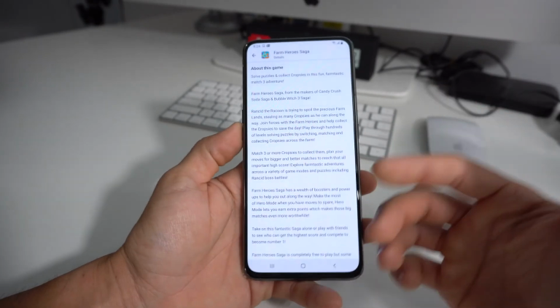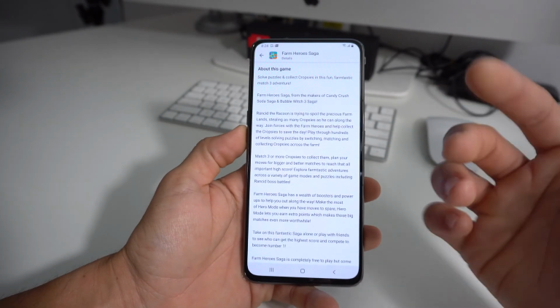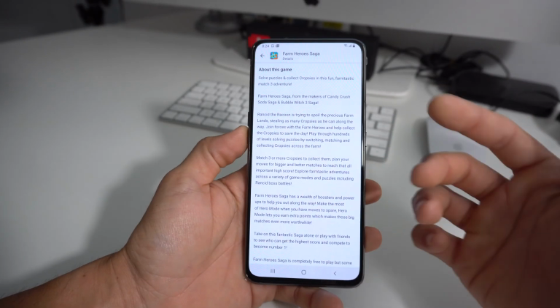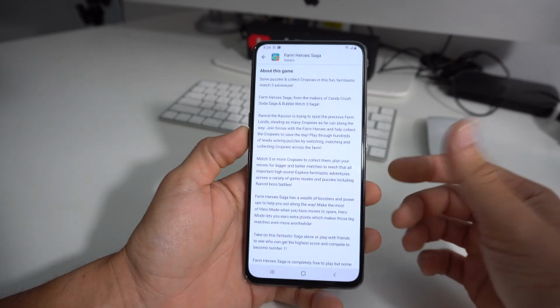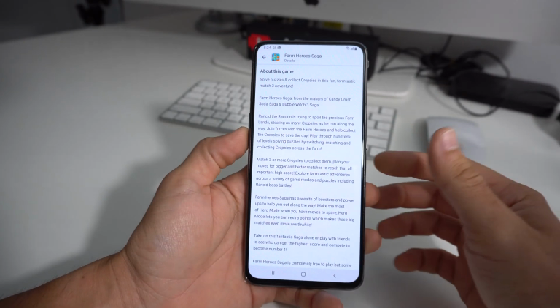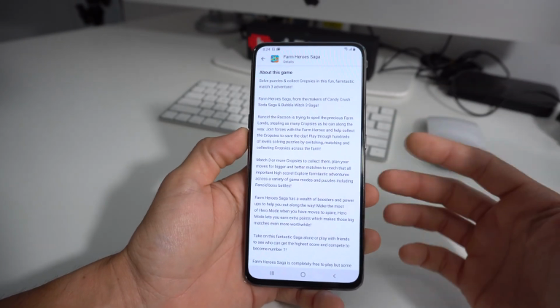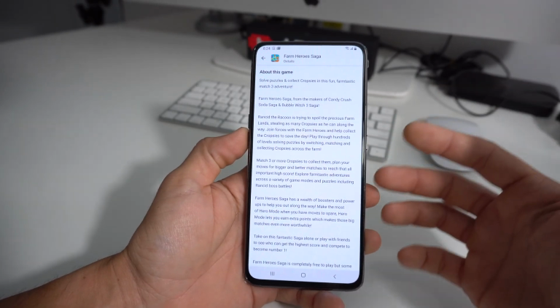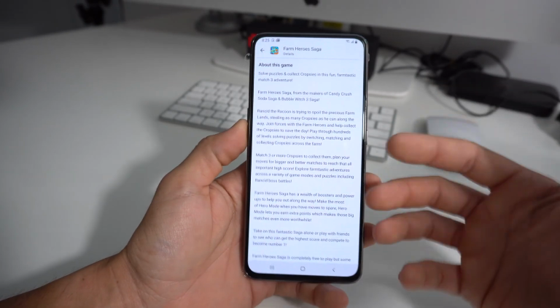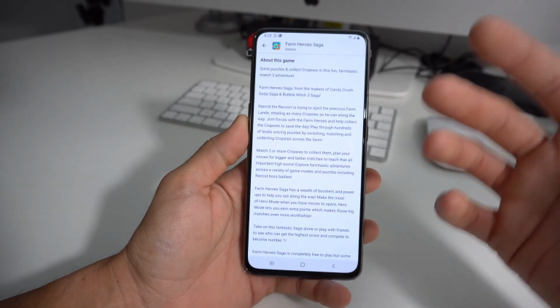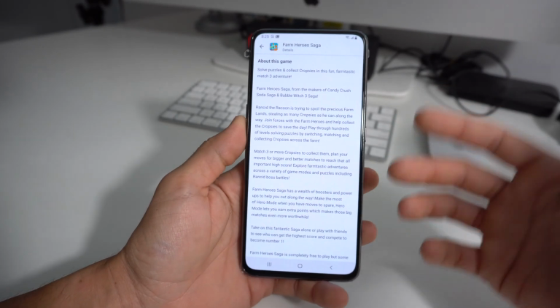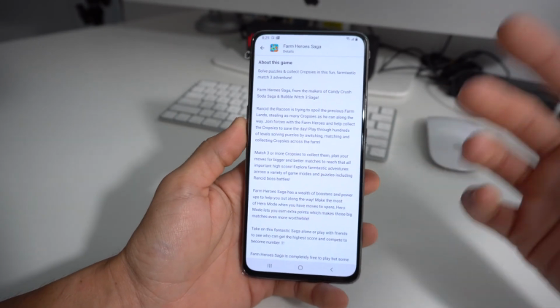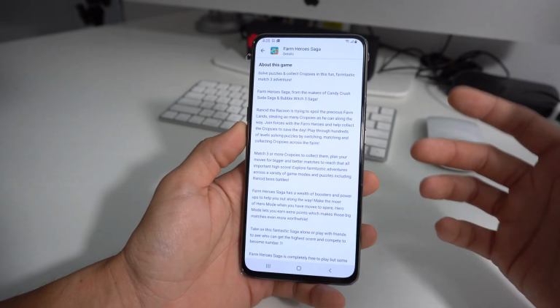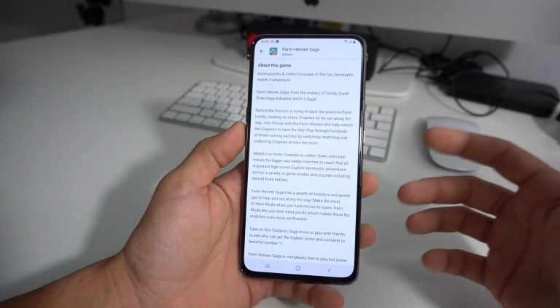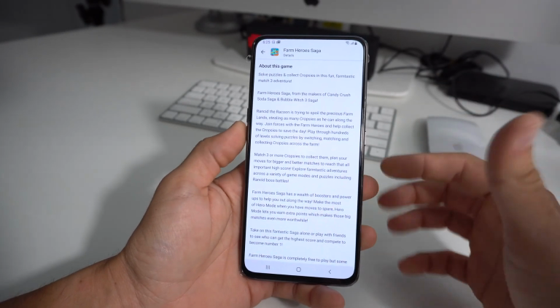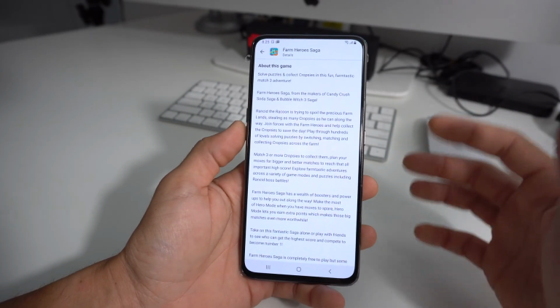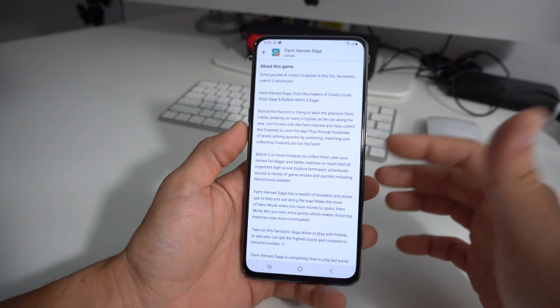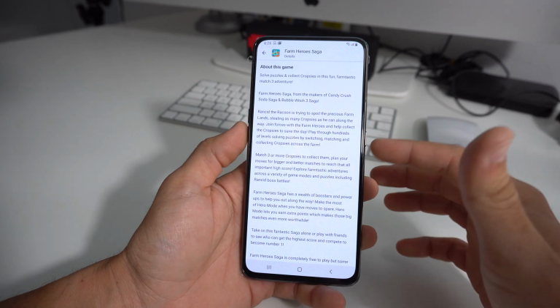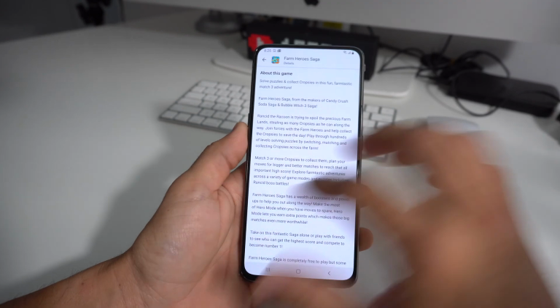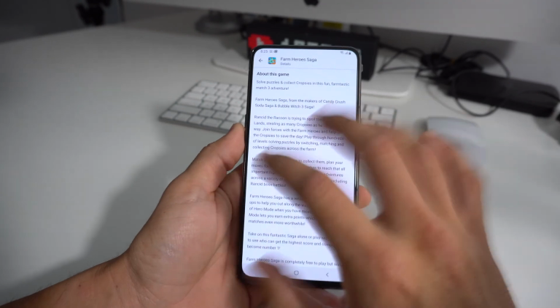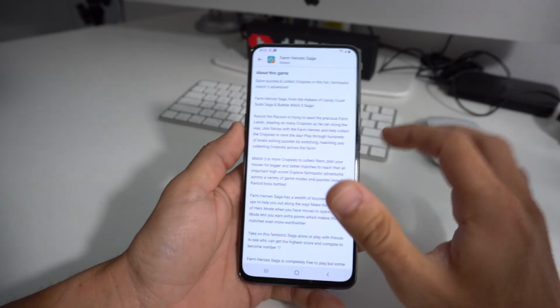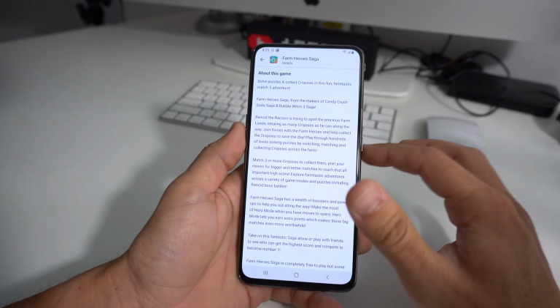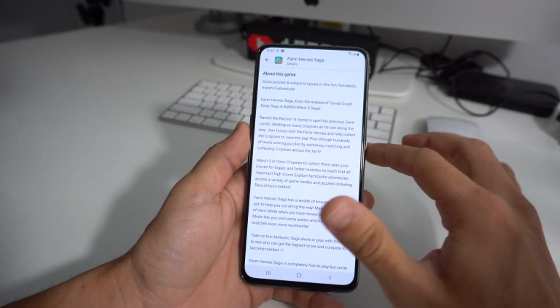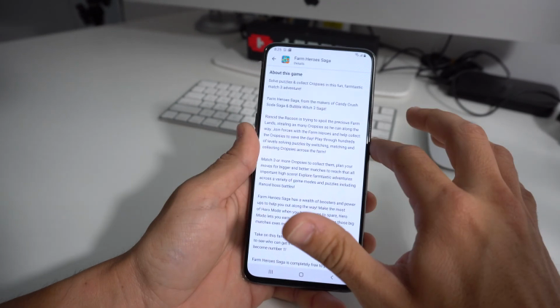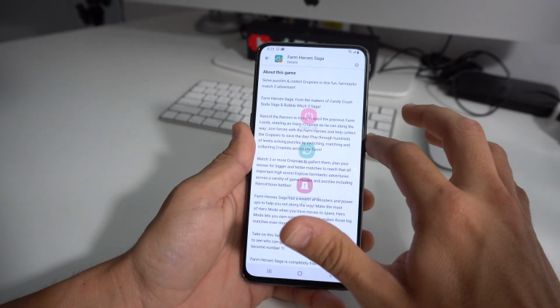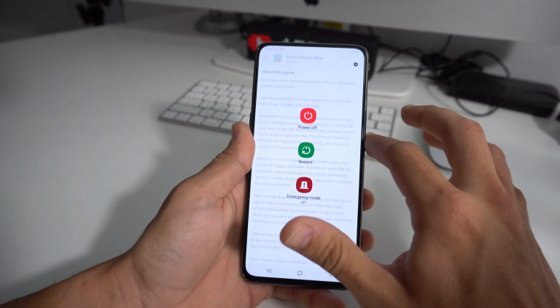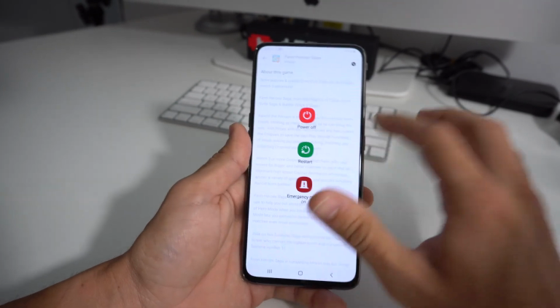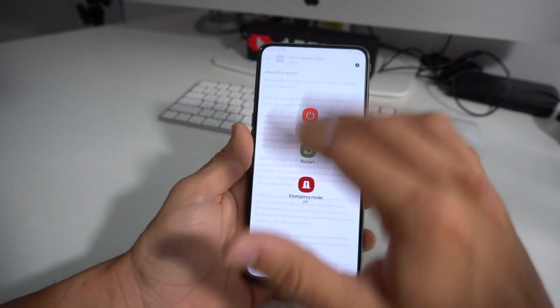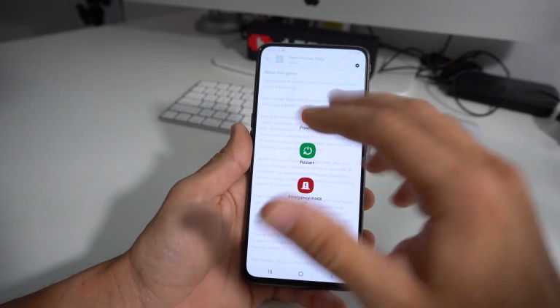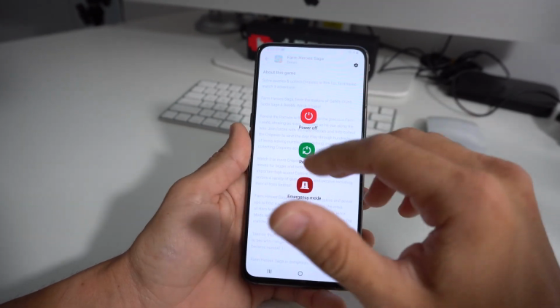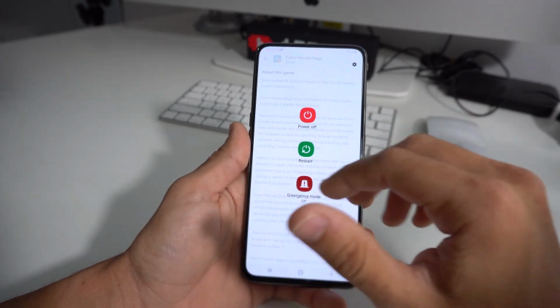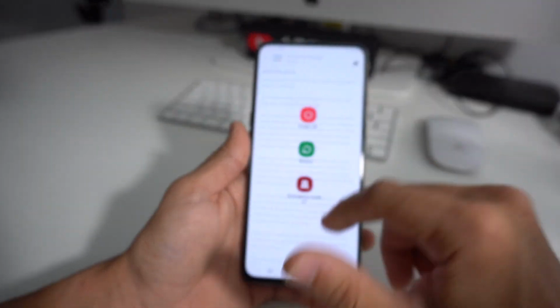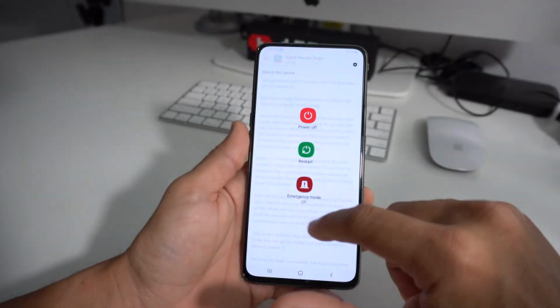Turn it off and turn it back on to get it to start working normally again. And sometimes when it's frozen and you hold the power button, this is not going to come up.